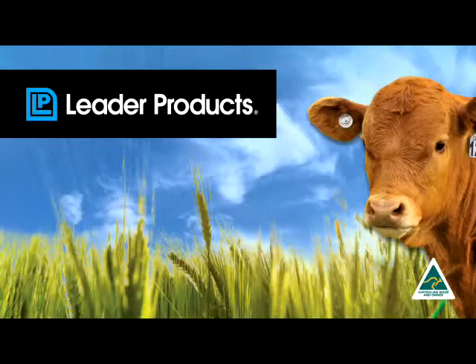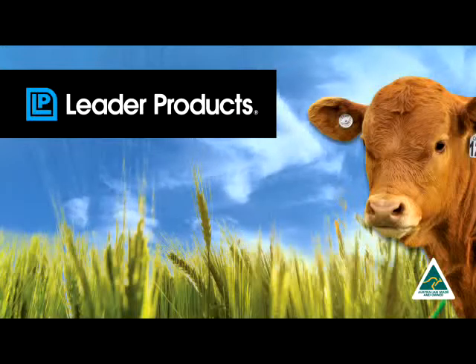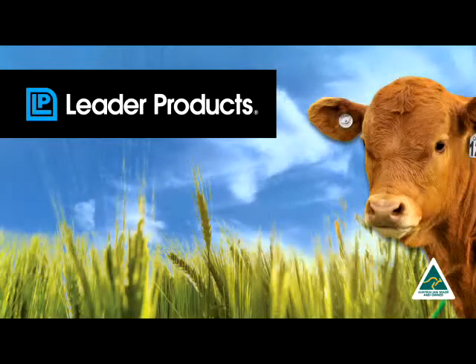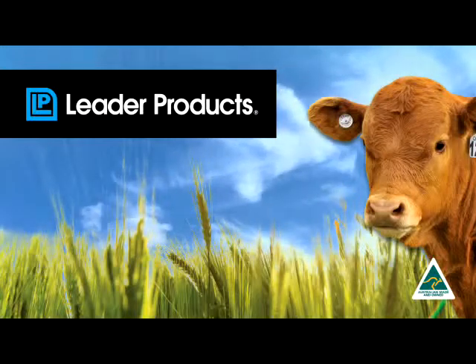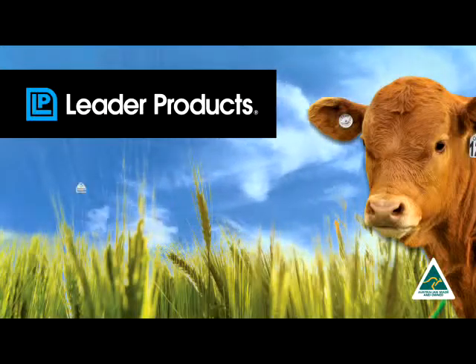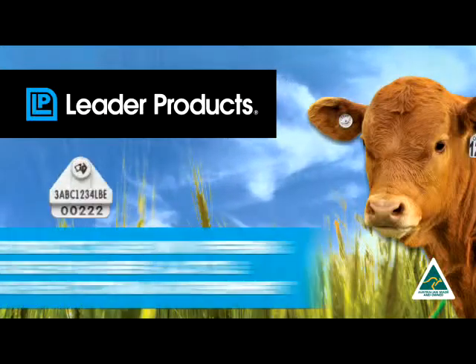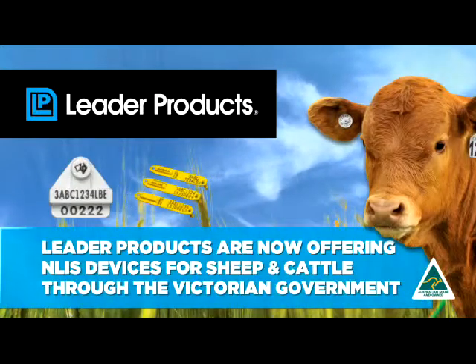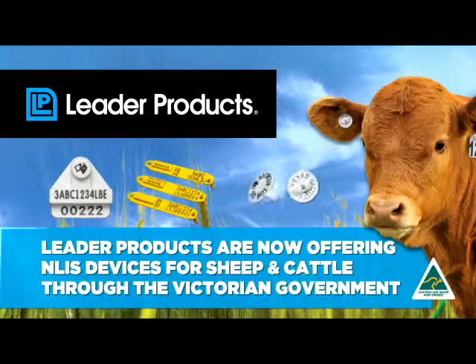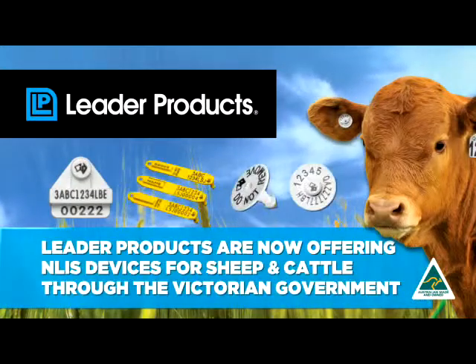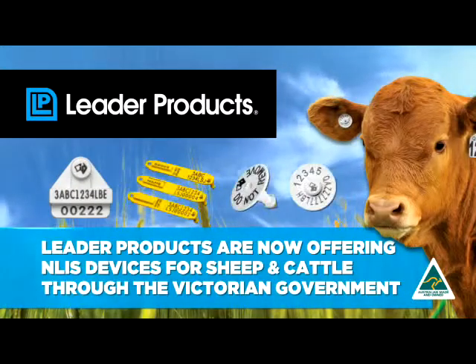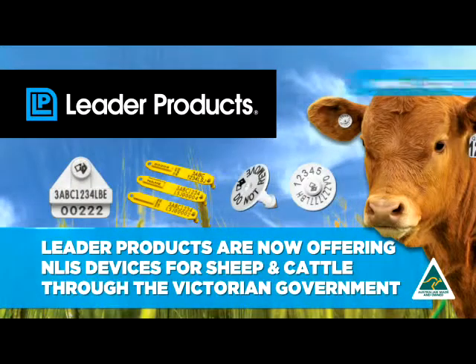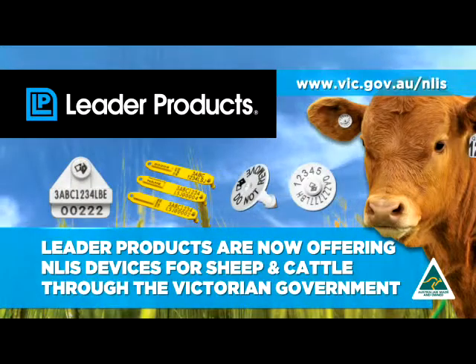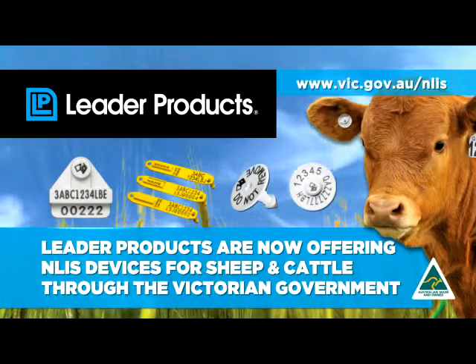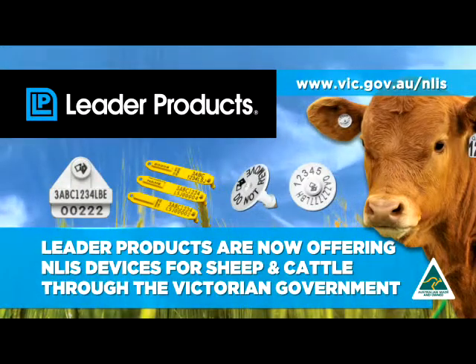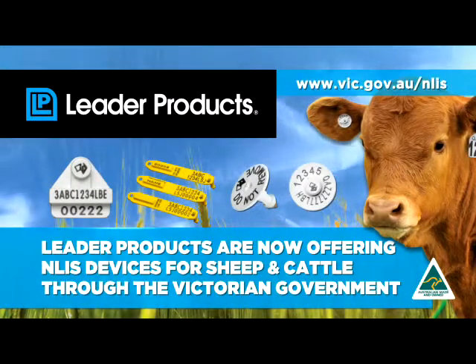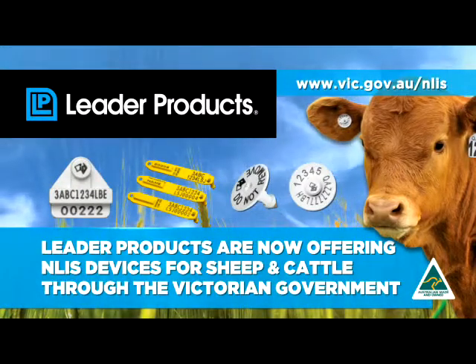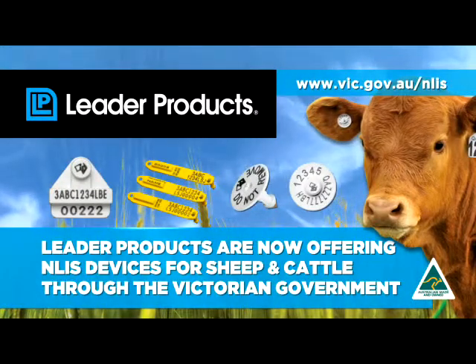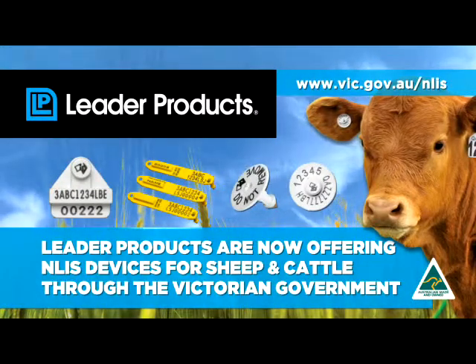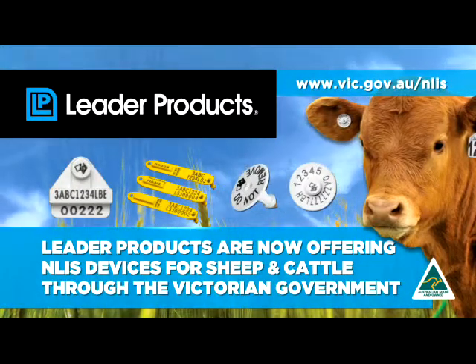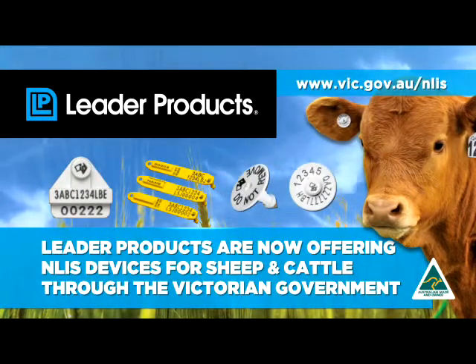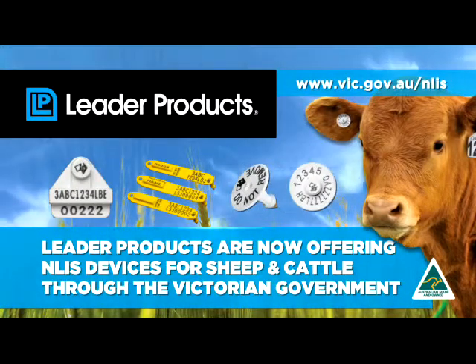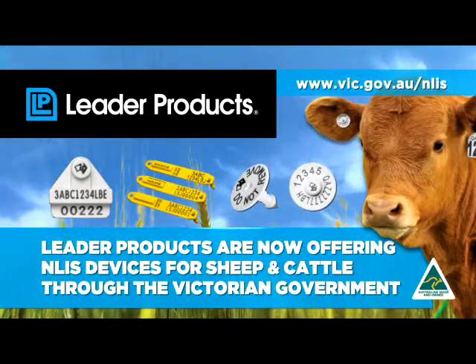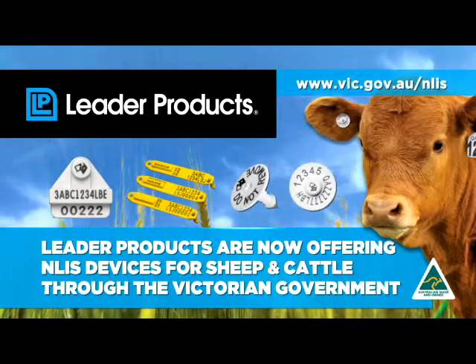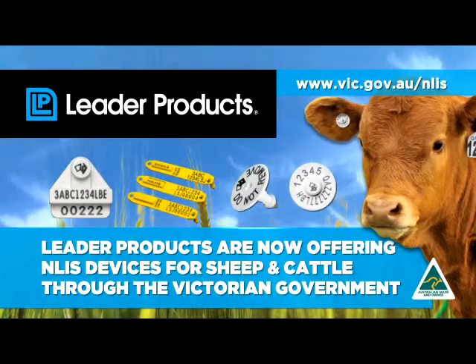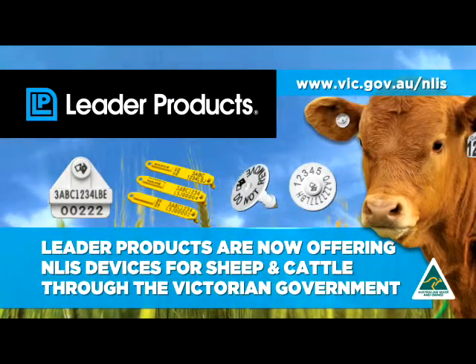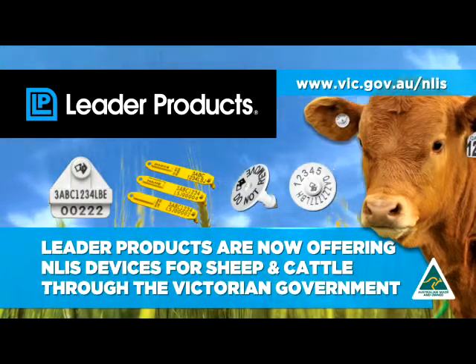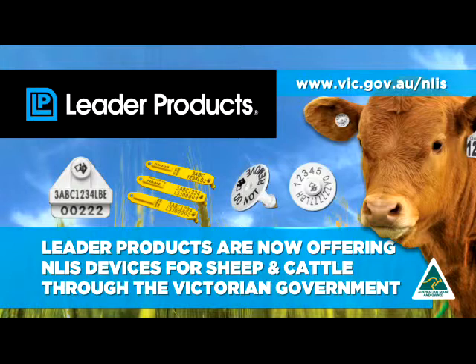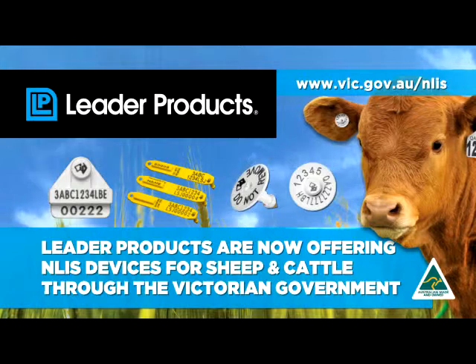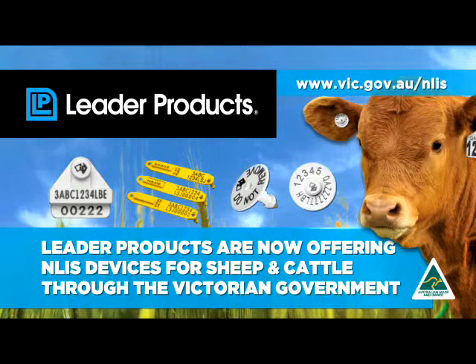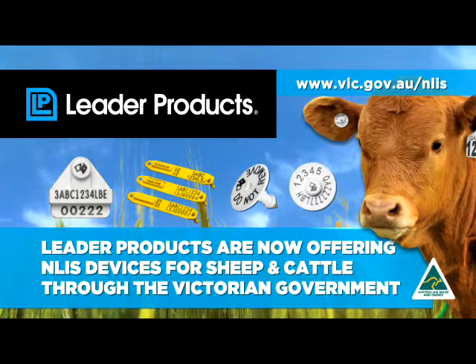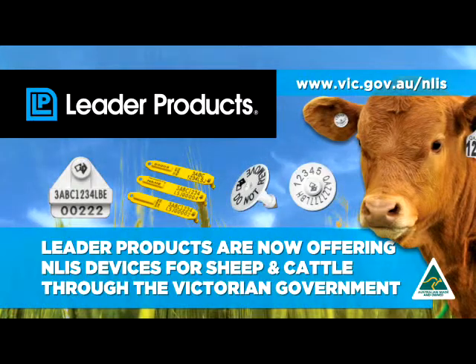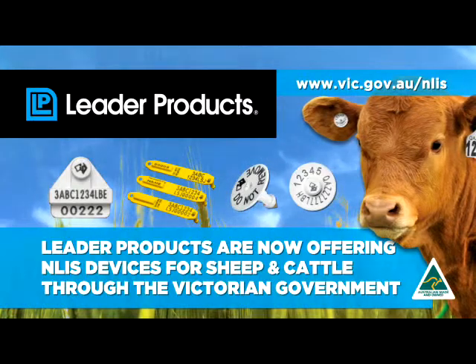Leader Products, livestock identification specialists, are now offering quality NLIS devices for sheep and cattle through the Victorian Government.